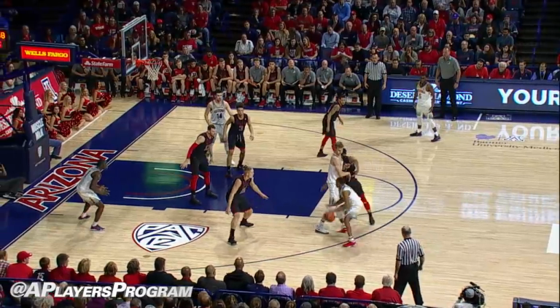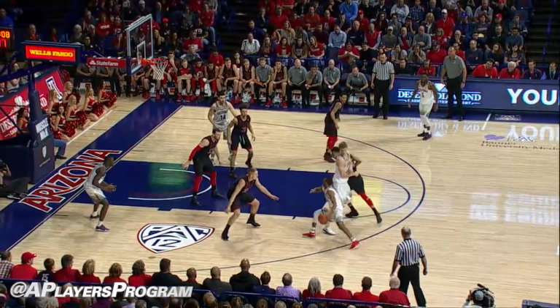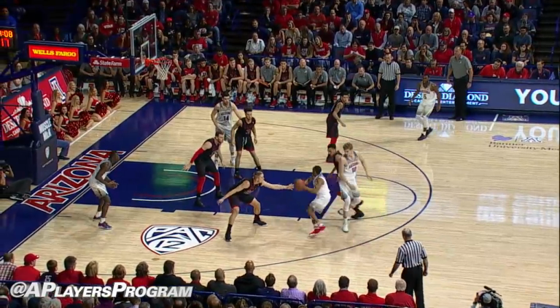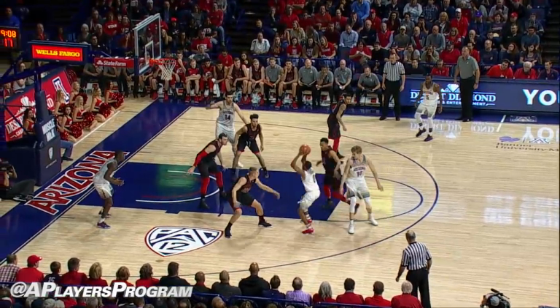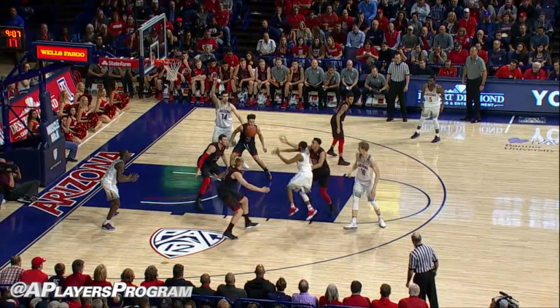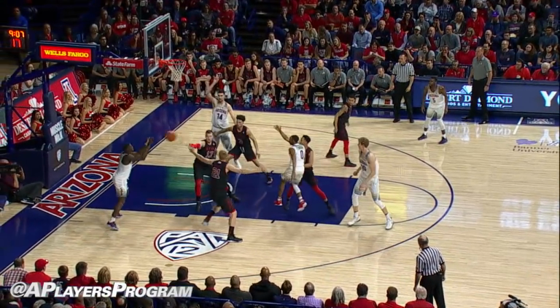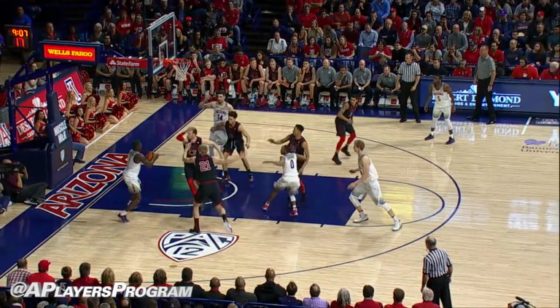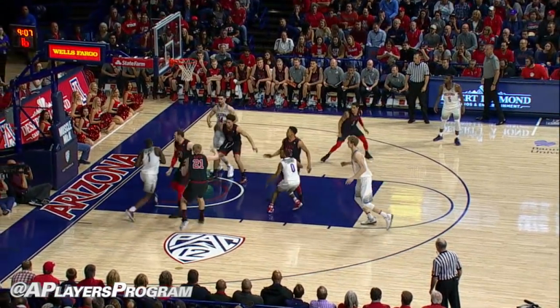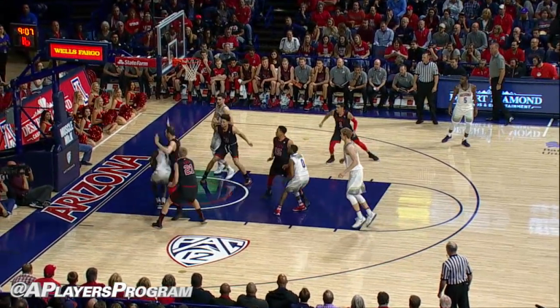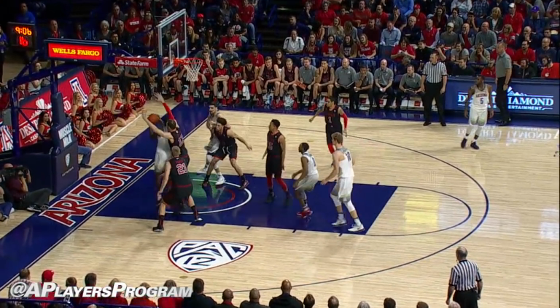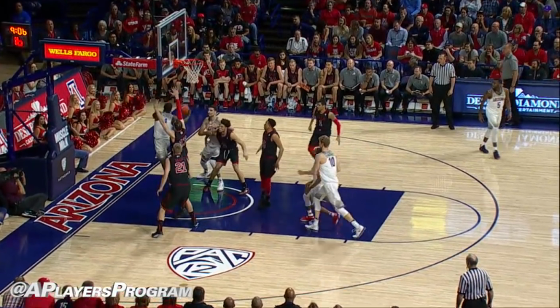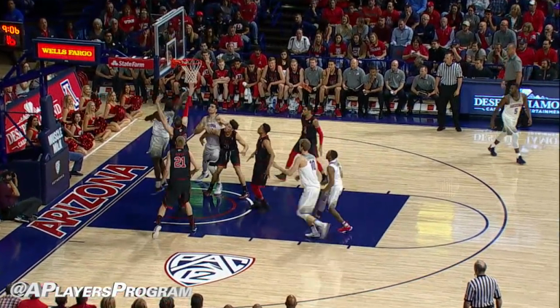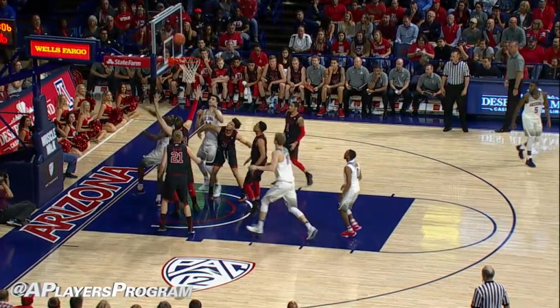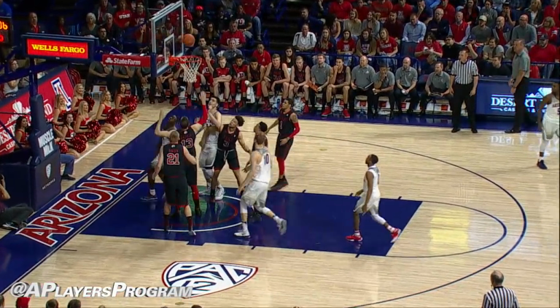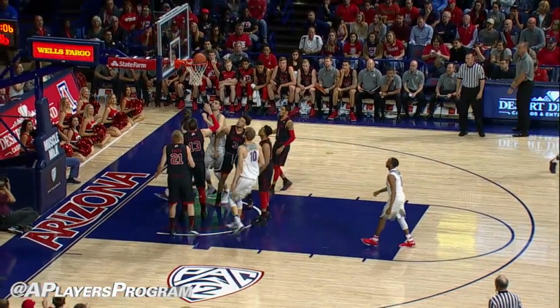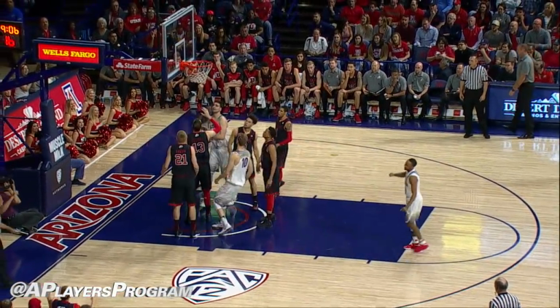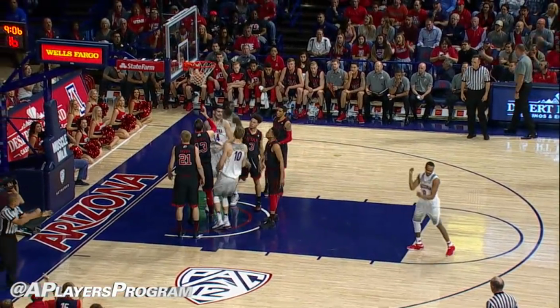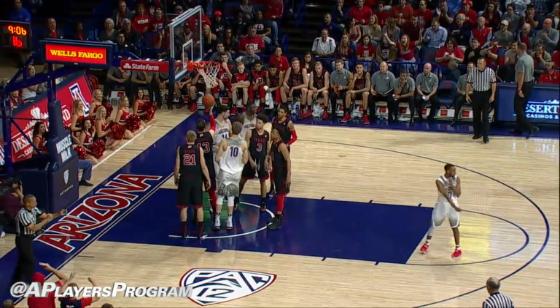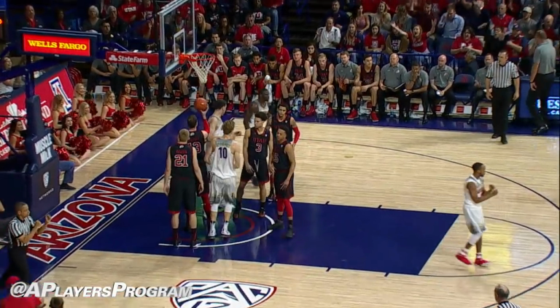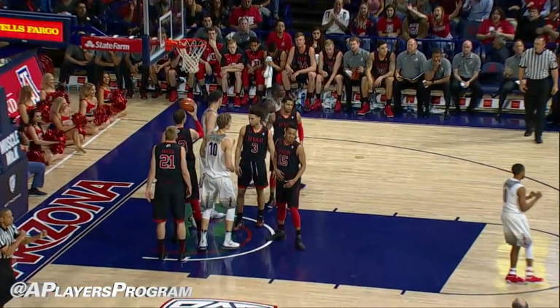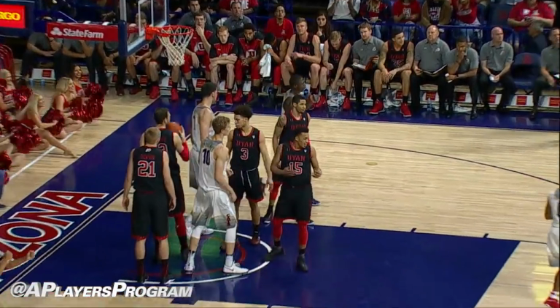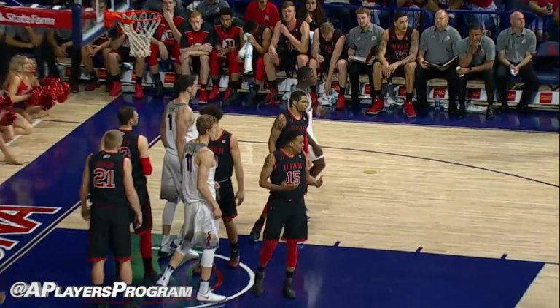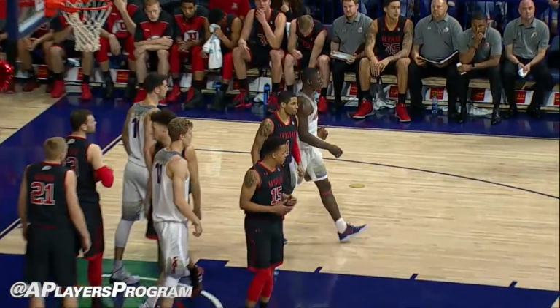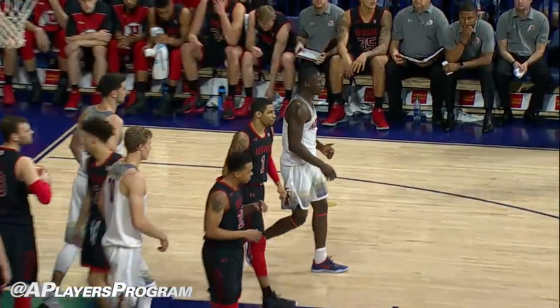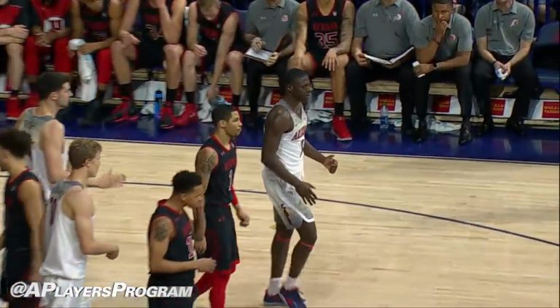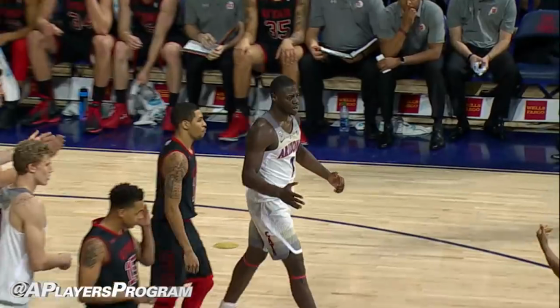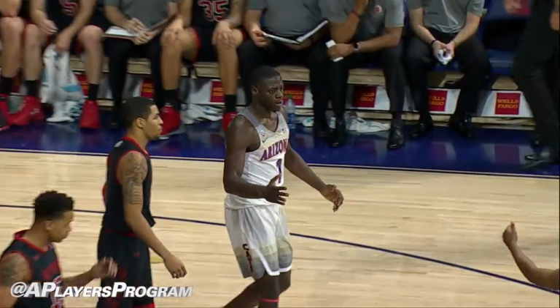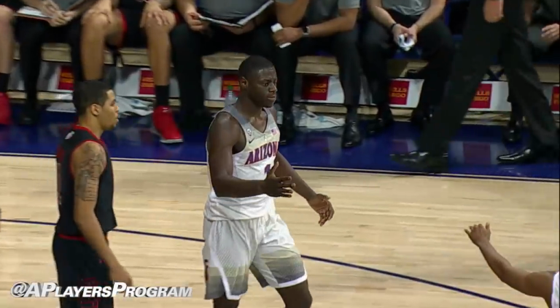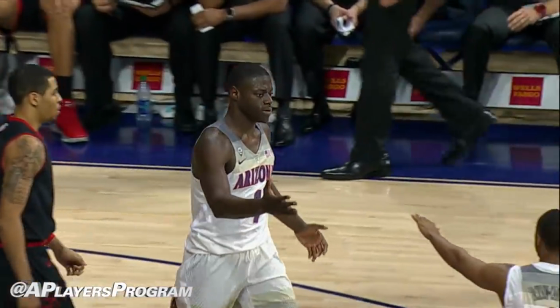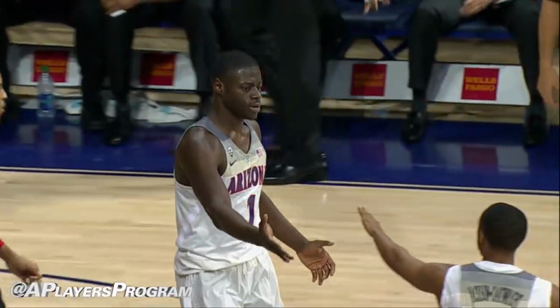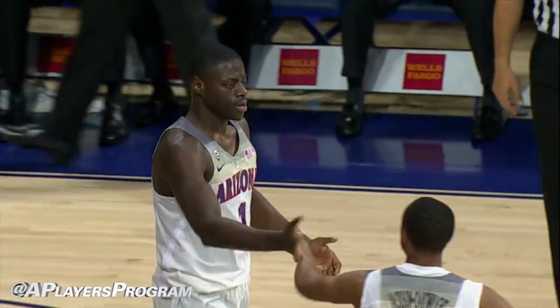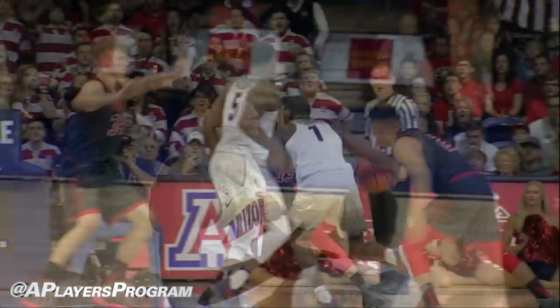PJC down inside the arc, throw it underneath. Alkins — reverse lay it, good, and he's fouled. All created by Parker Jackson.